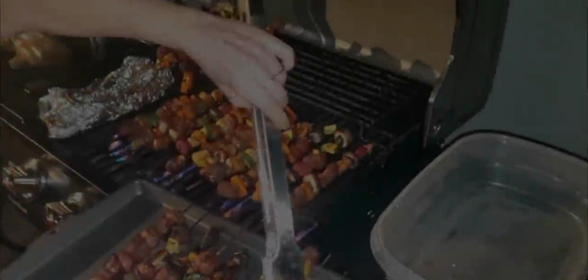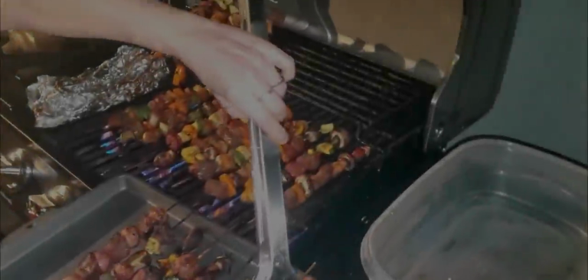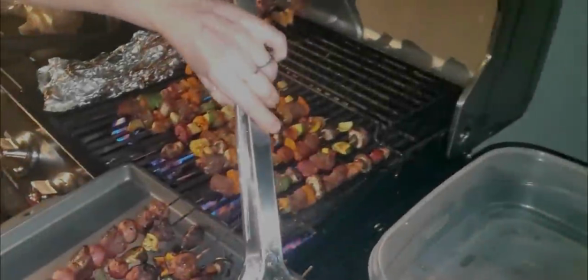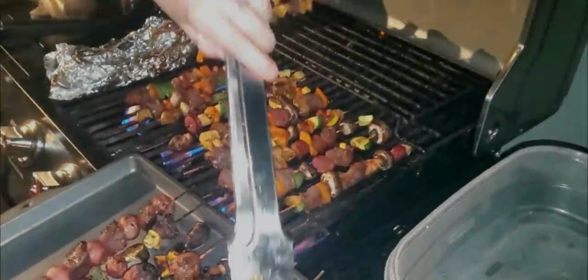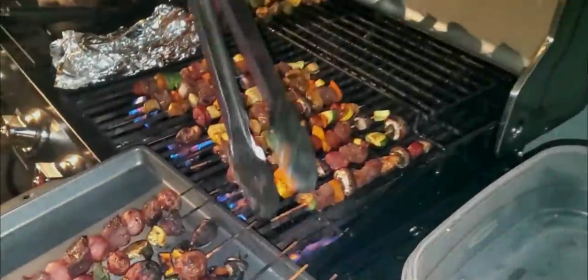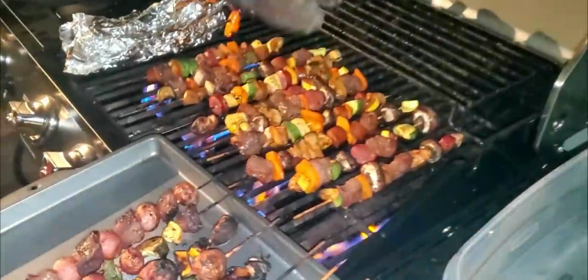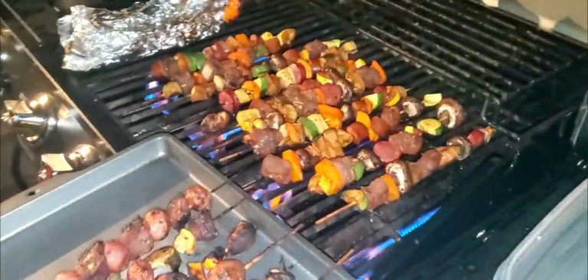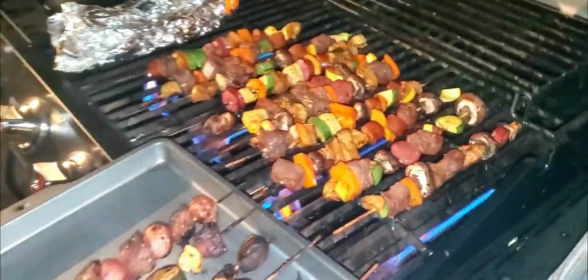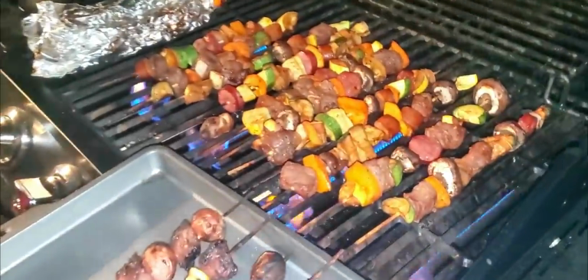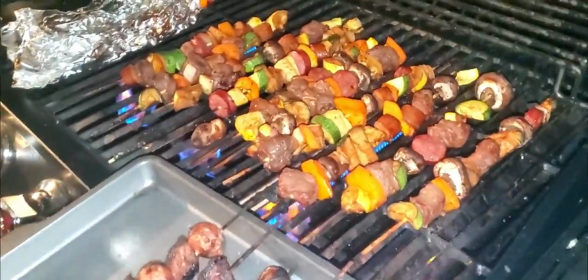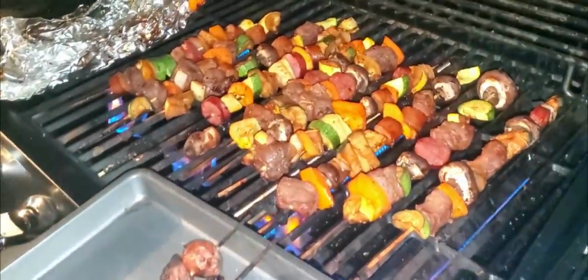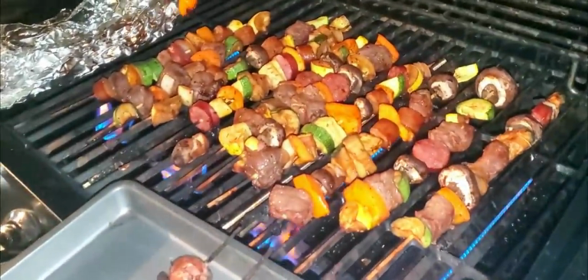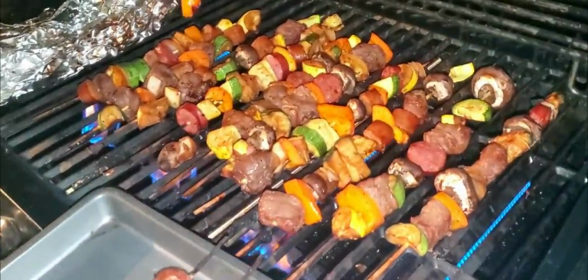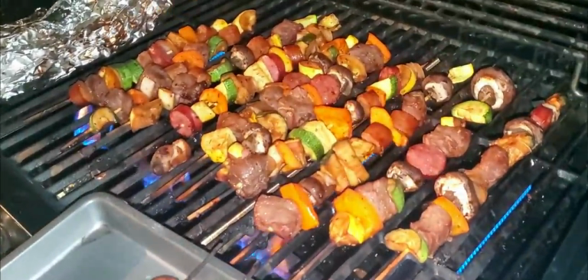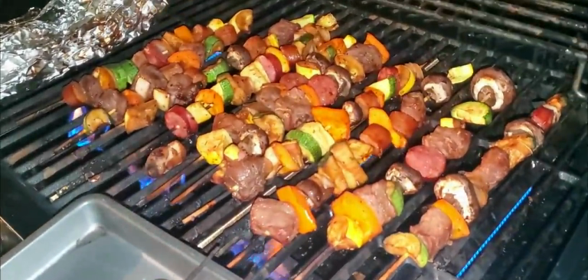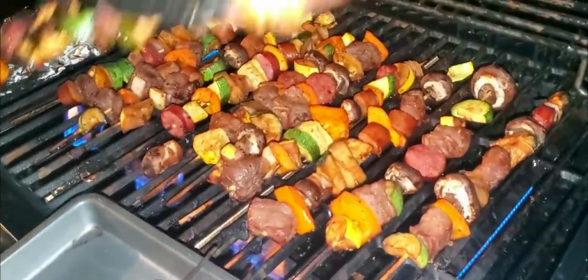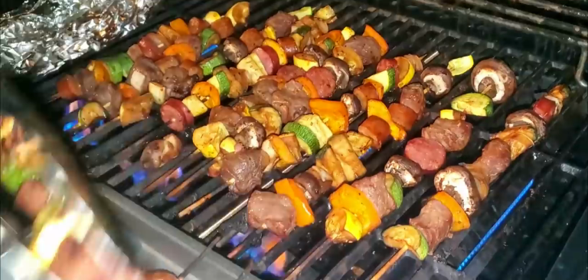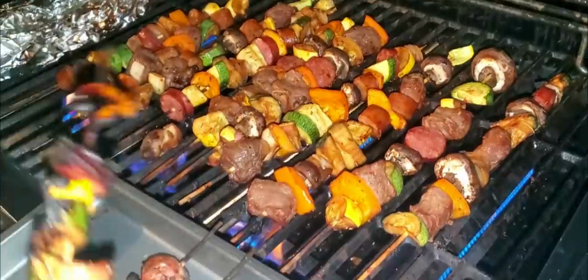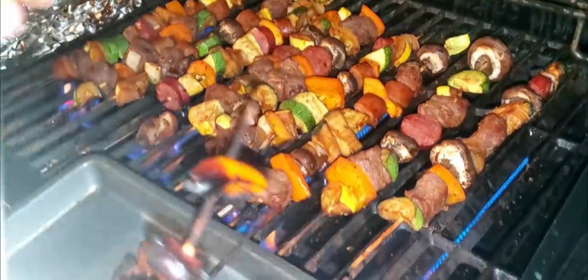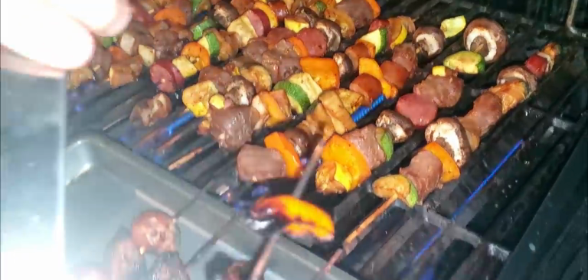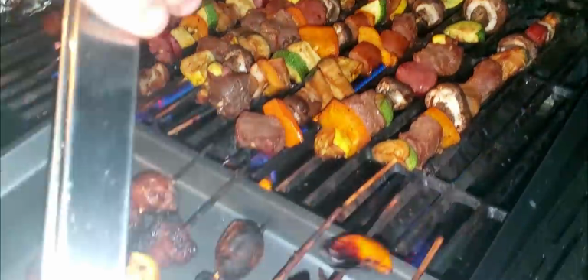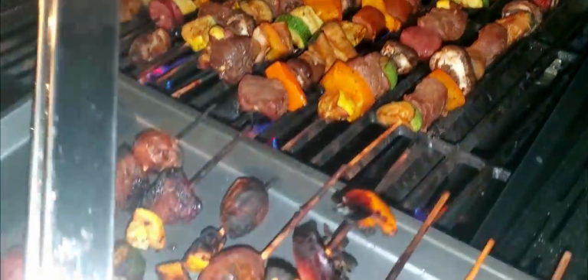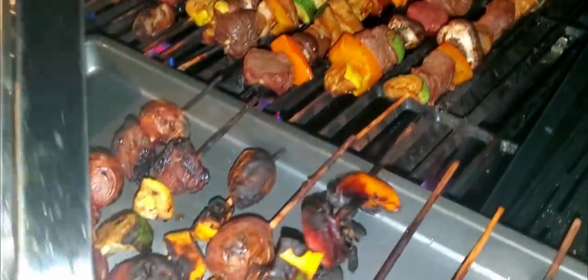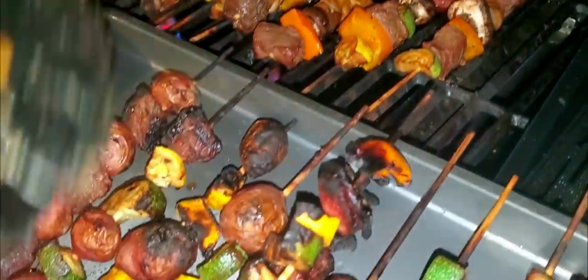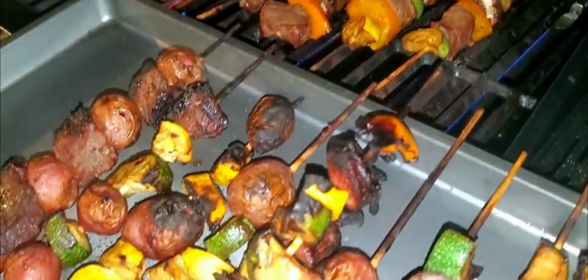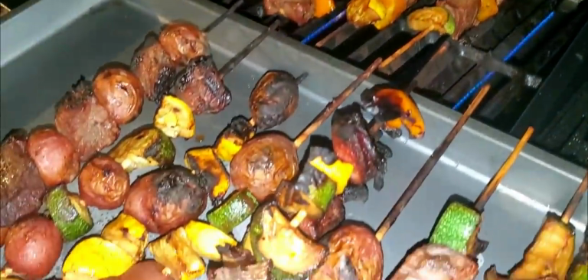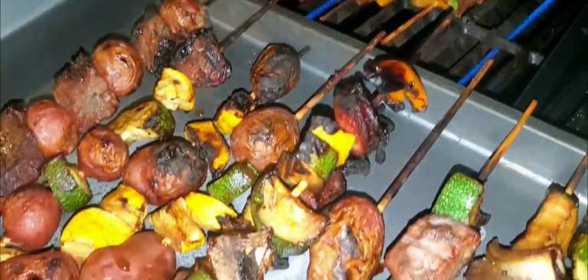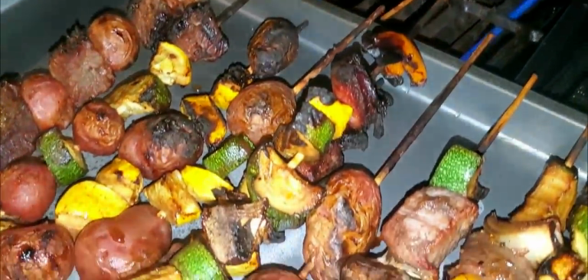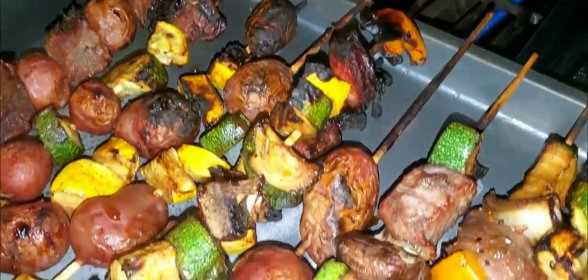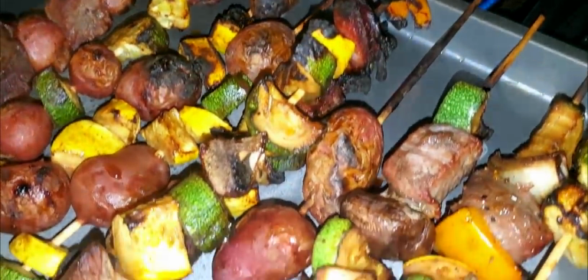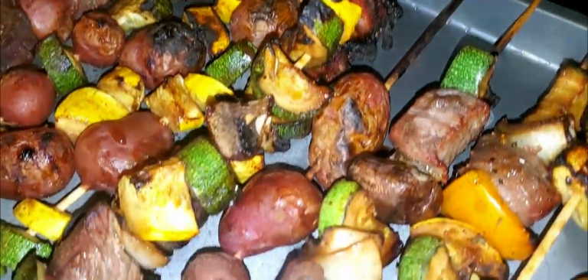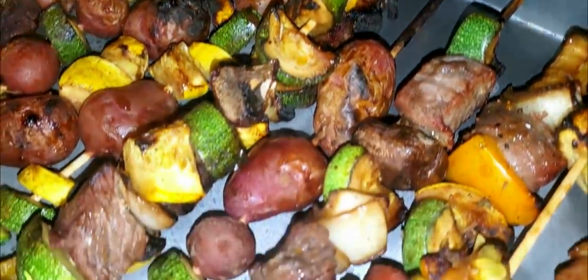We start this trip to southern Florida just like every other, with a family barbecue.